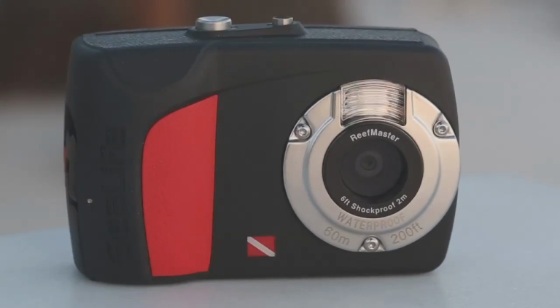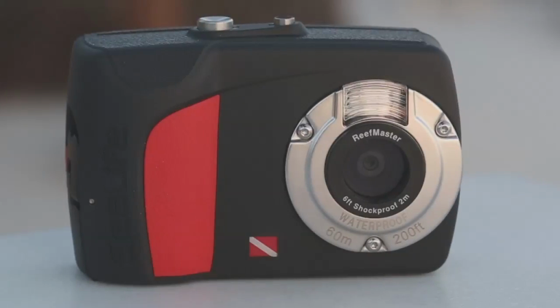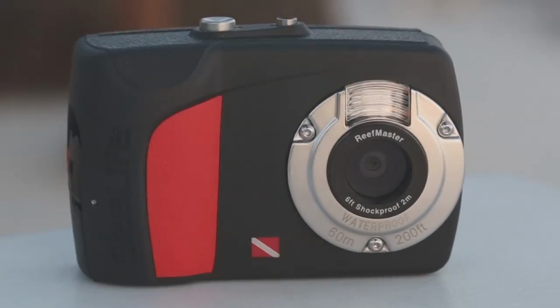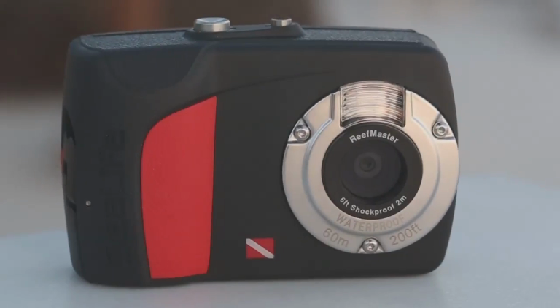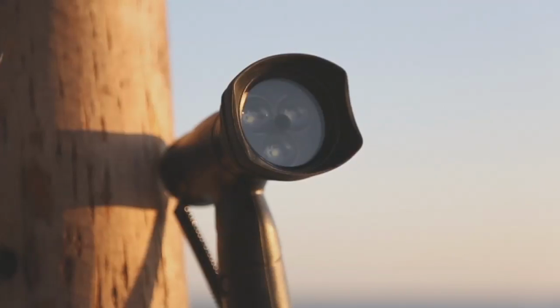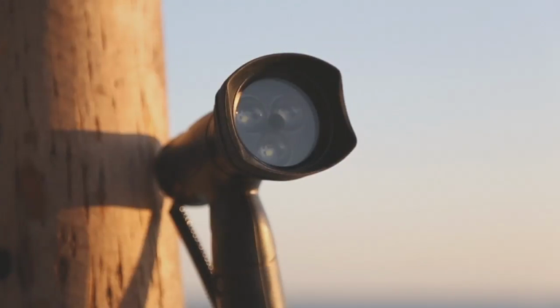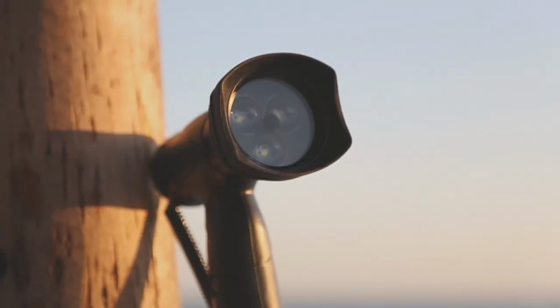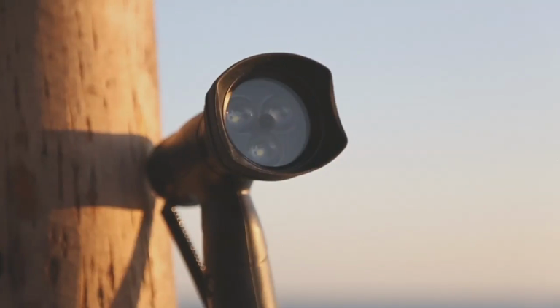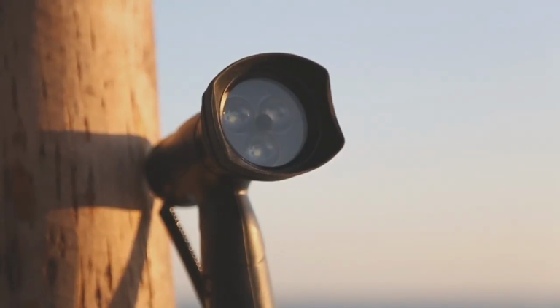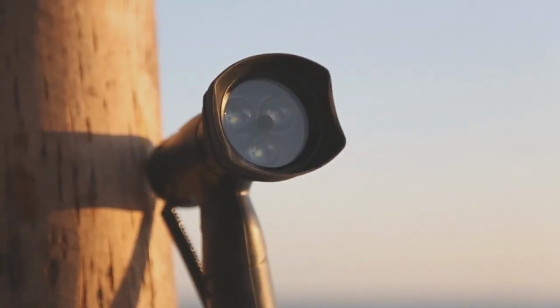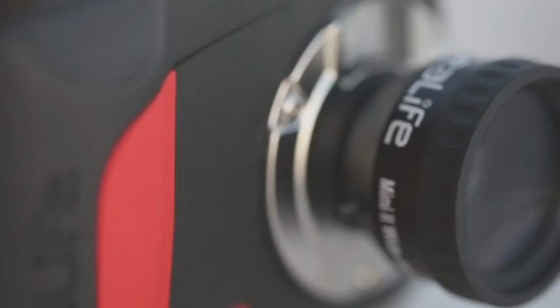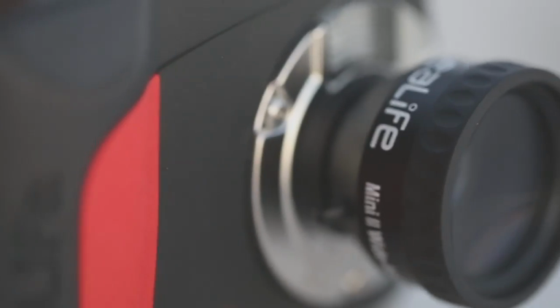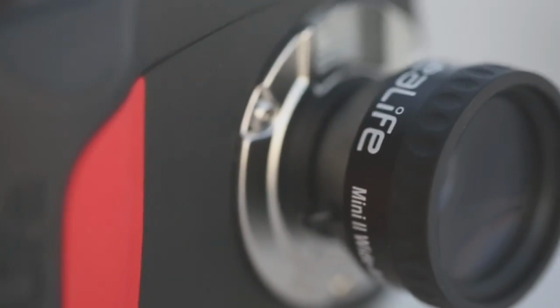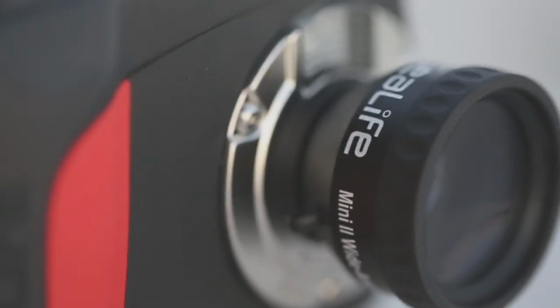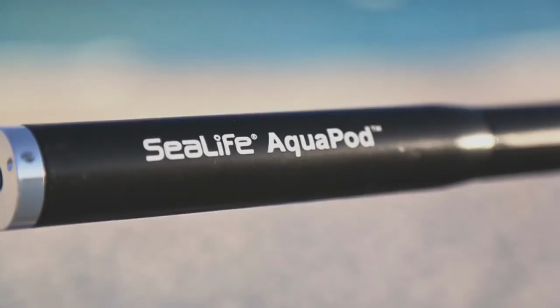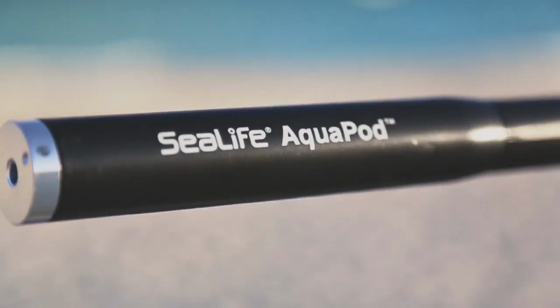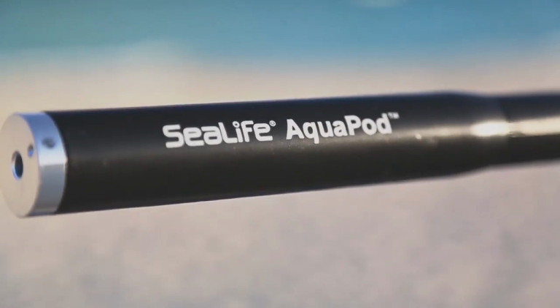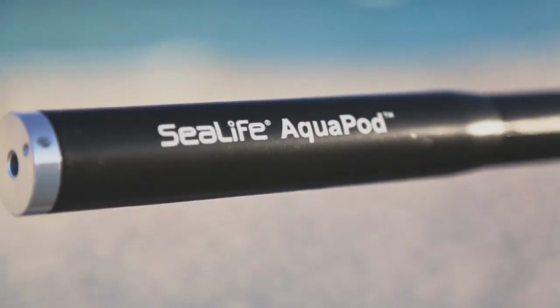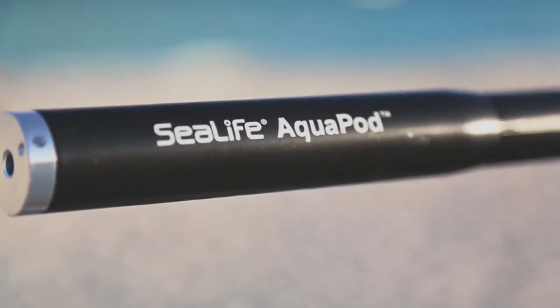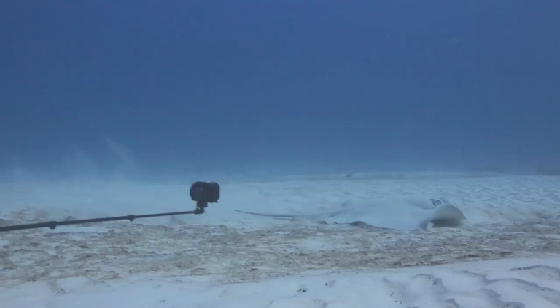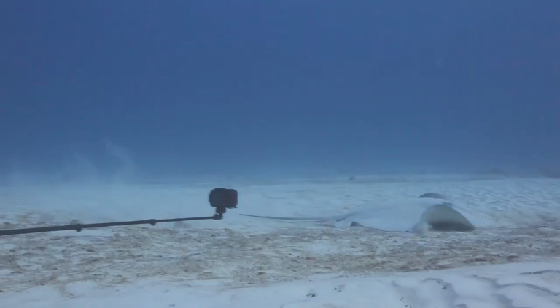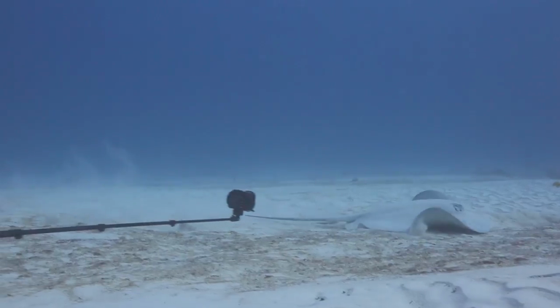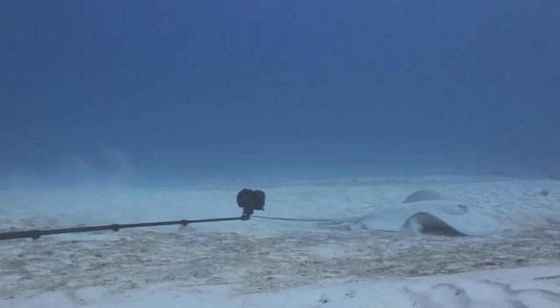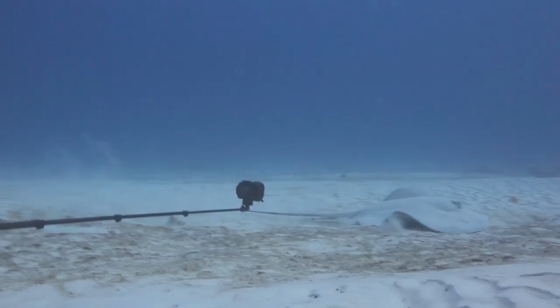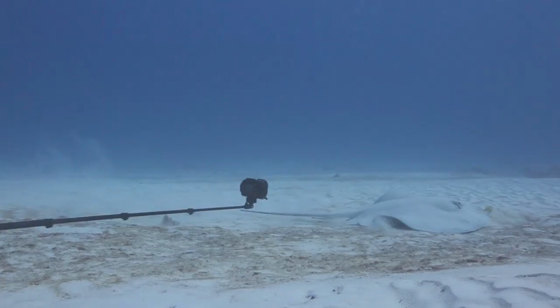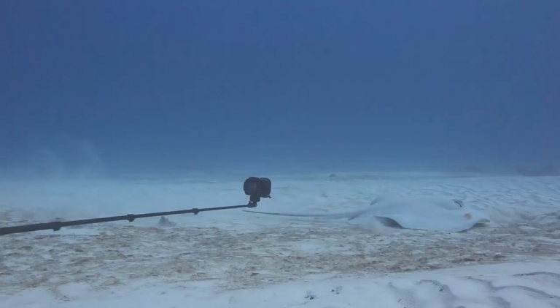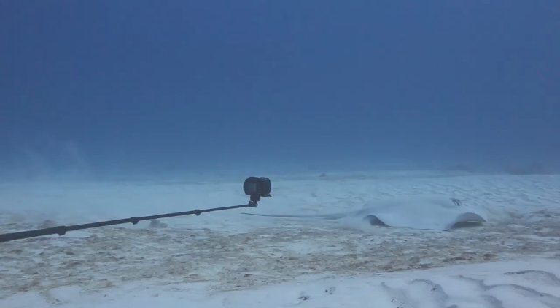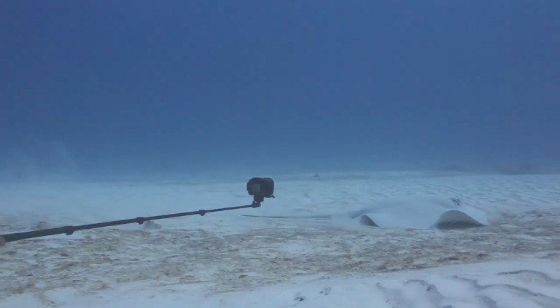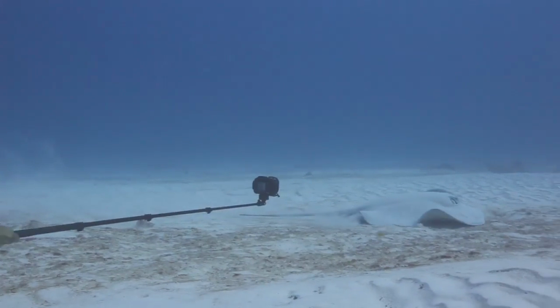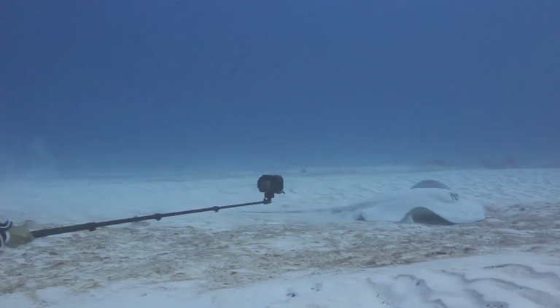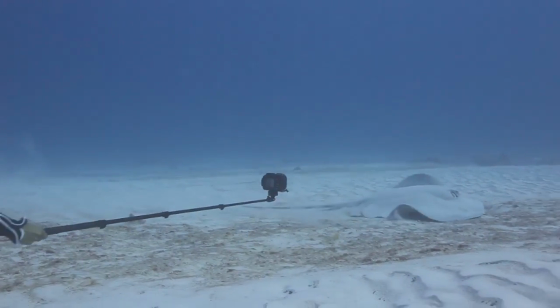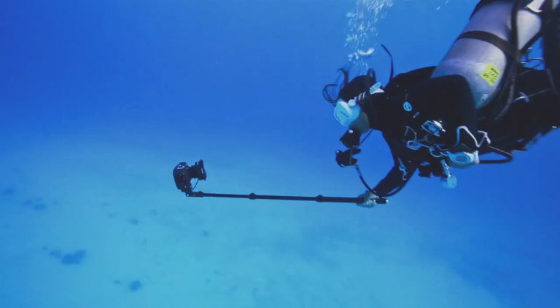Underwater cameras, lighting, lenses and accessories — SeaLife has it all.